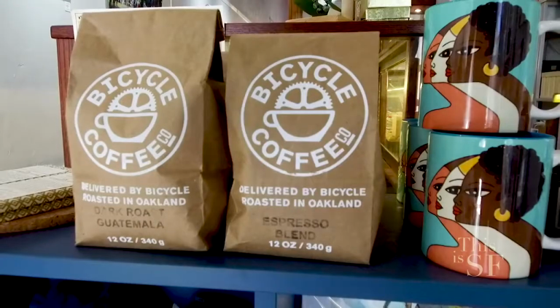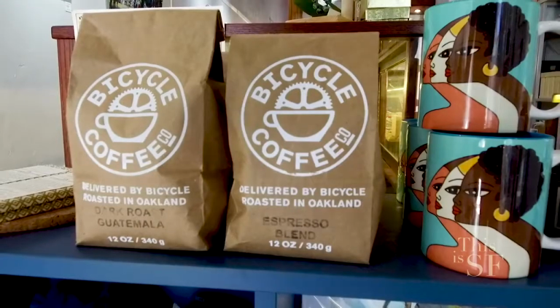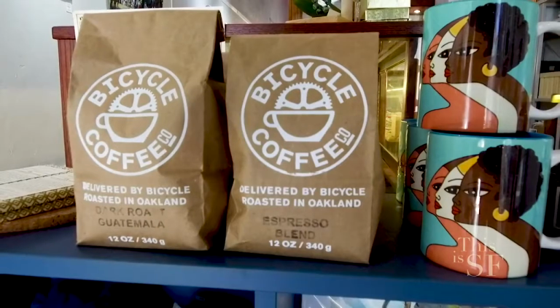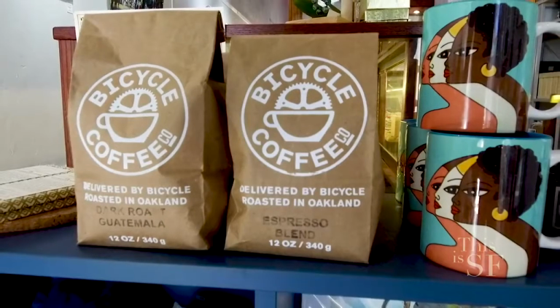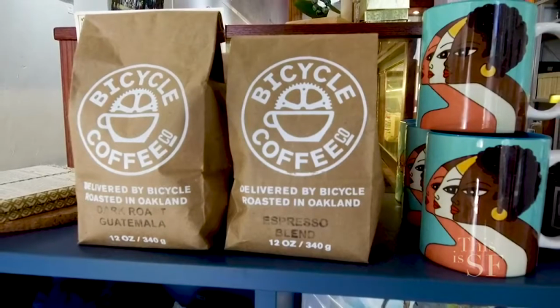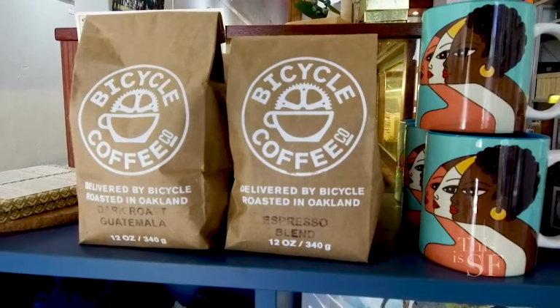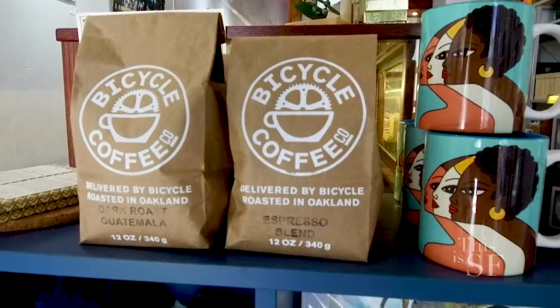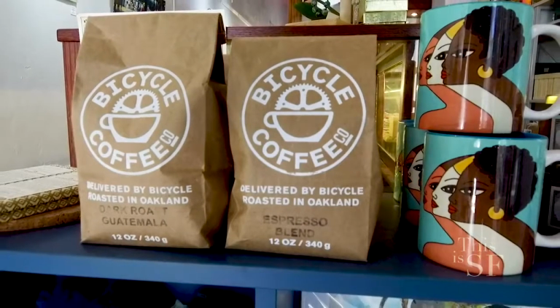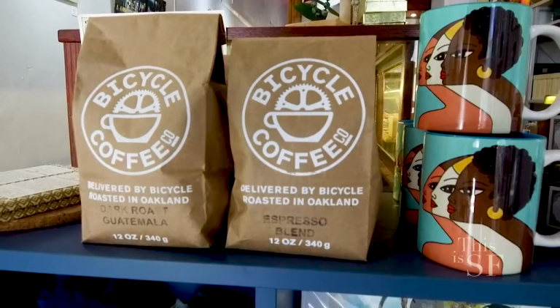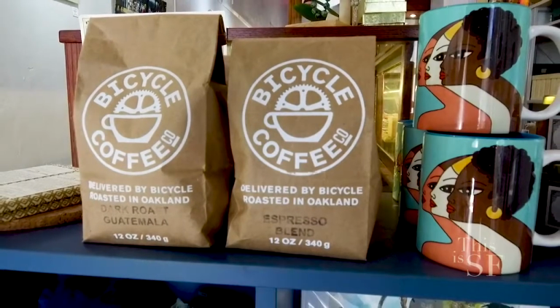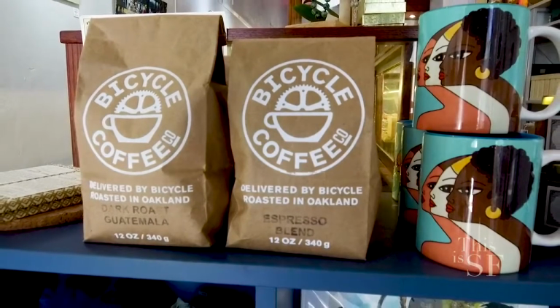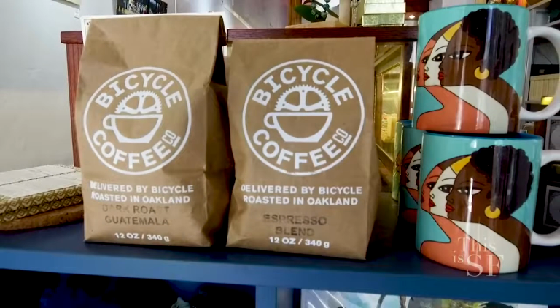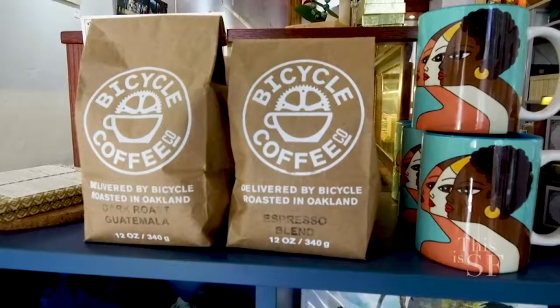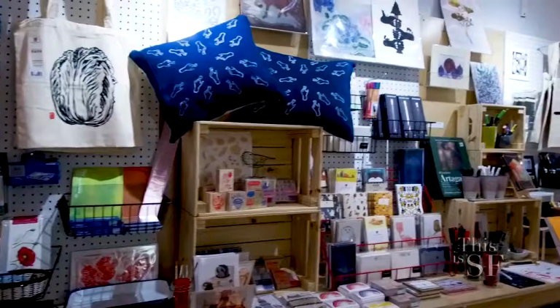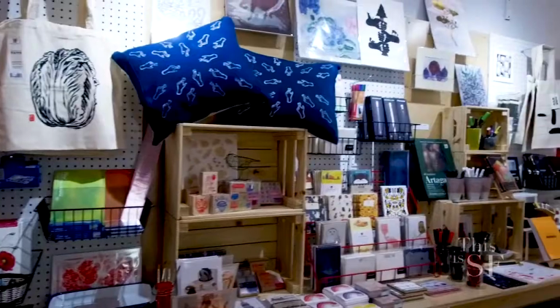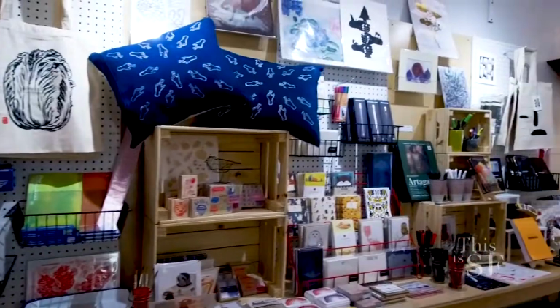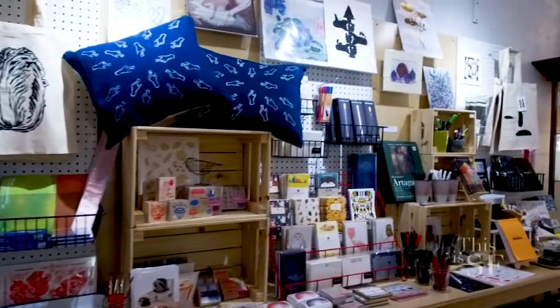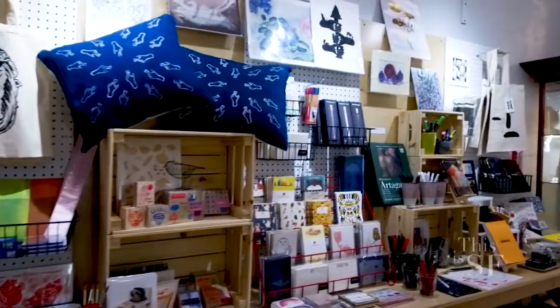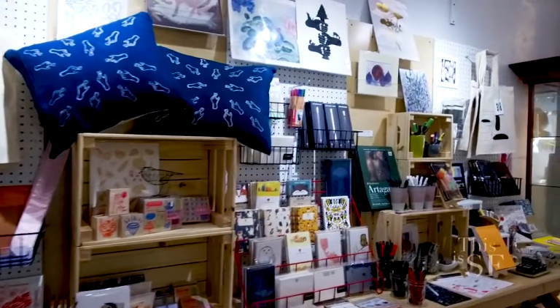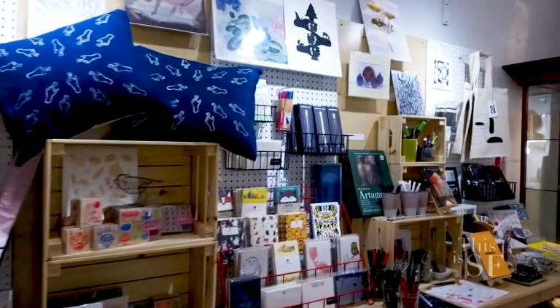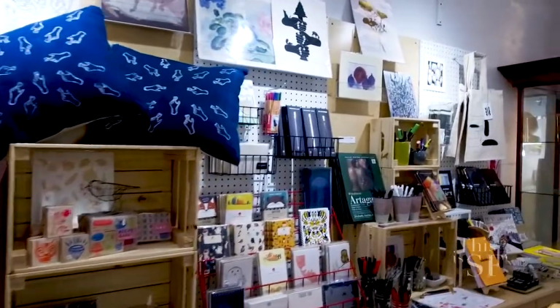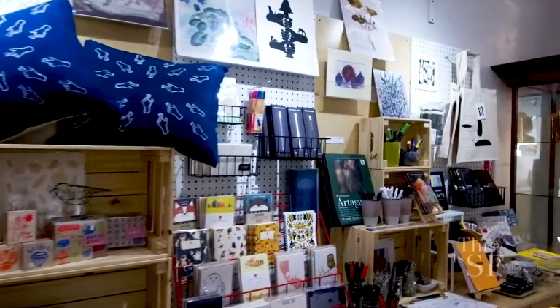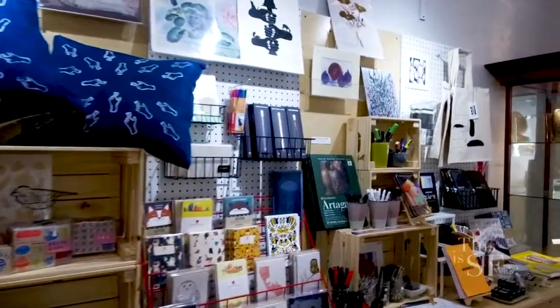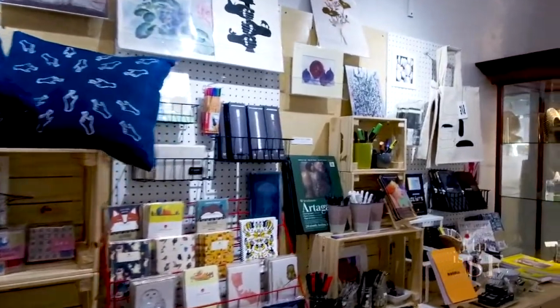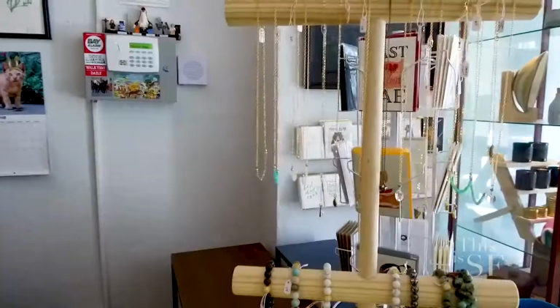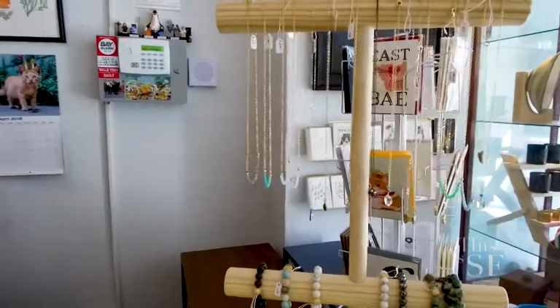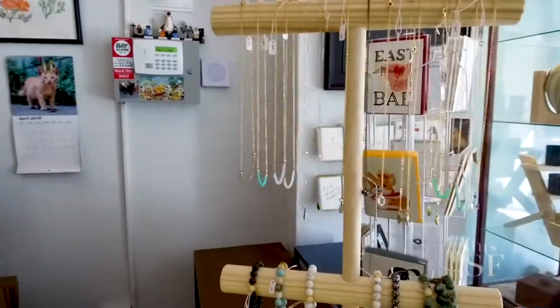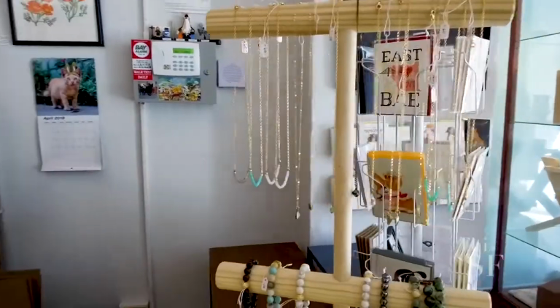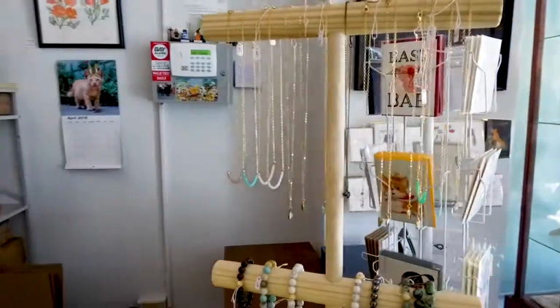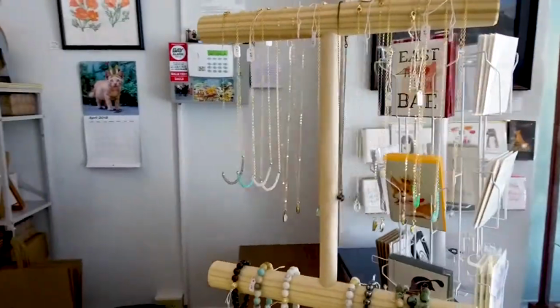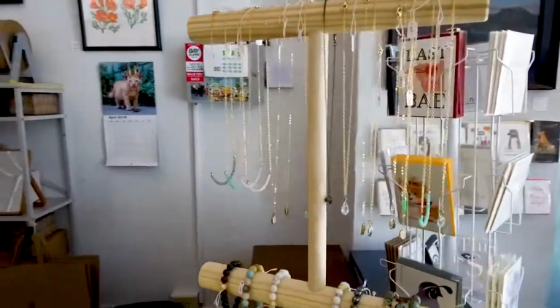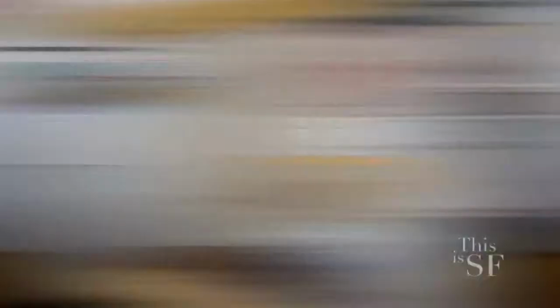Everything from locally roasted coffee, handmade chocolate, soaps, candles, ceramics, jewelry — everything in between.